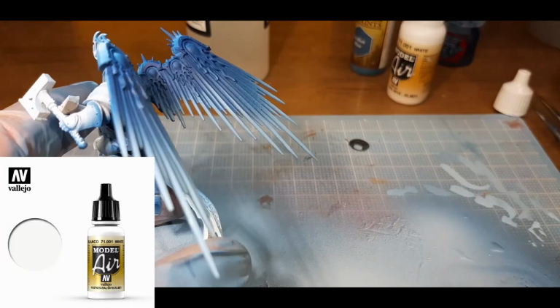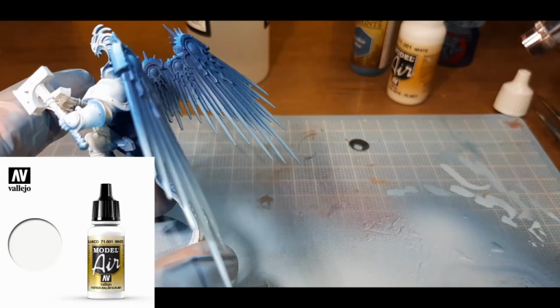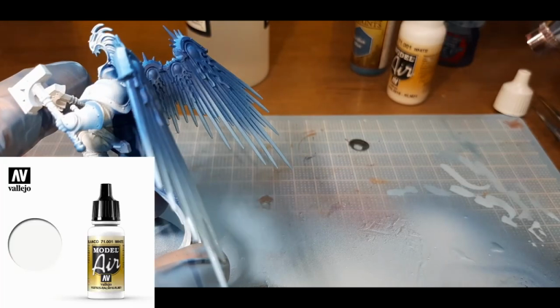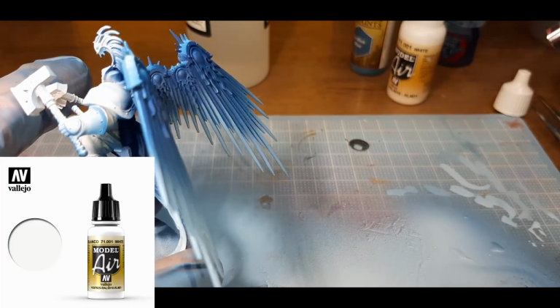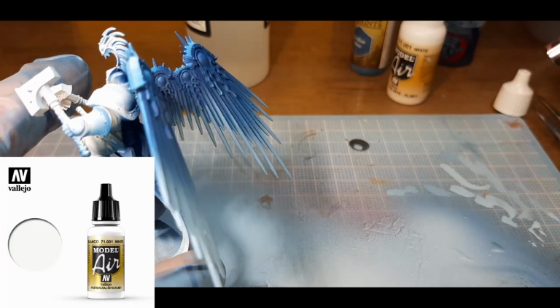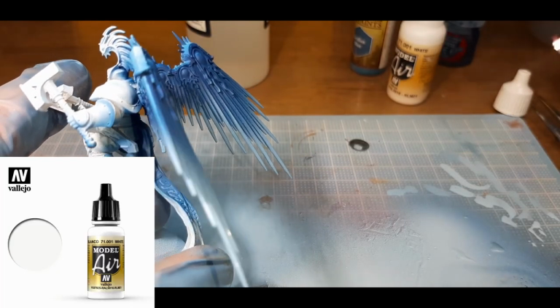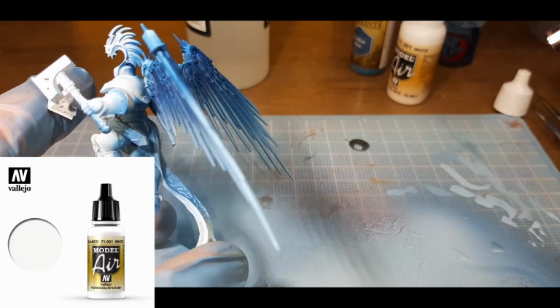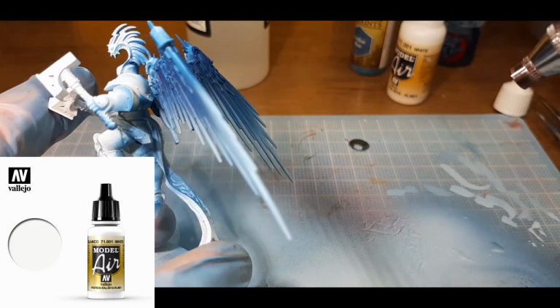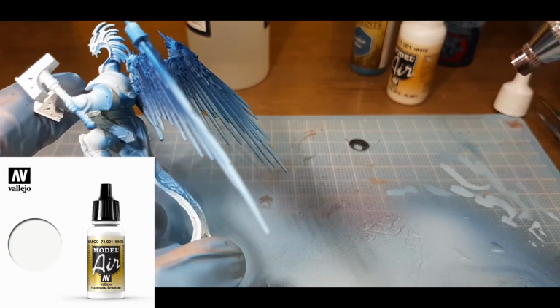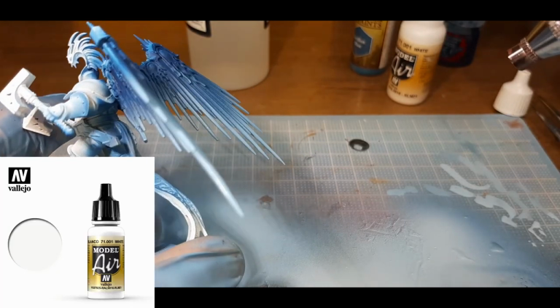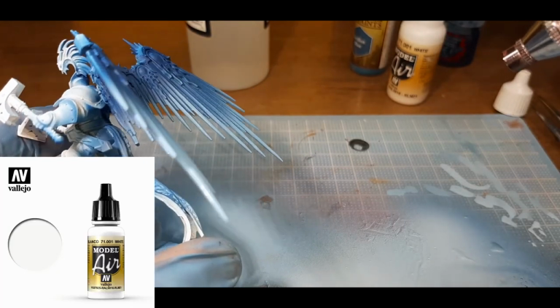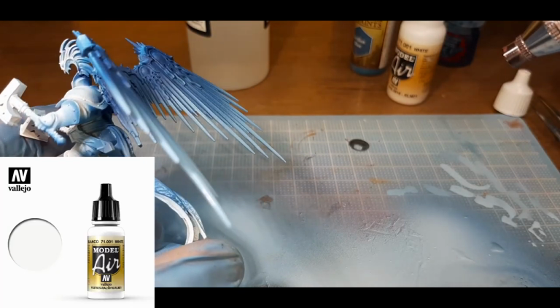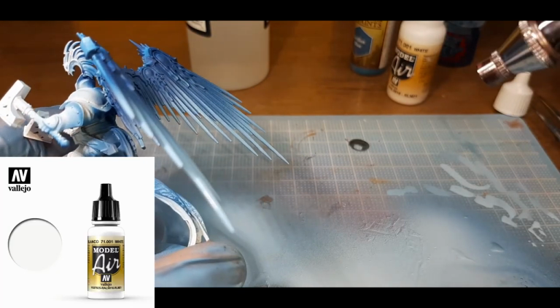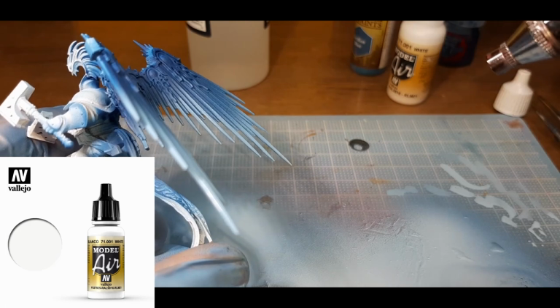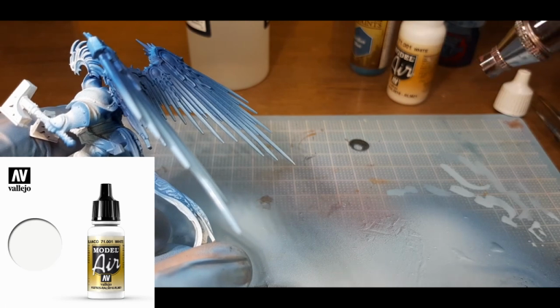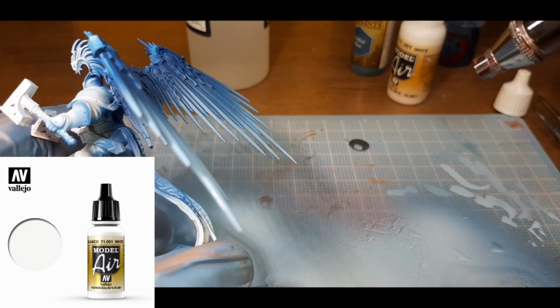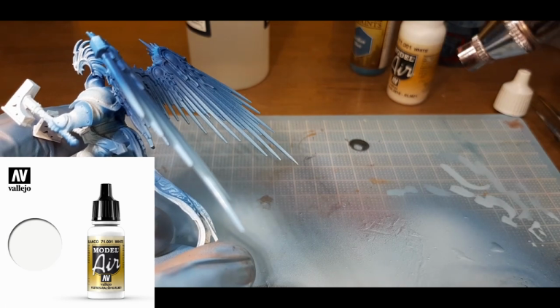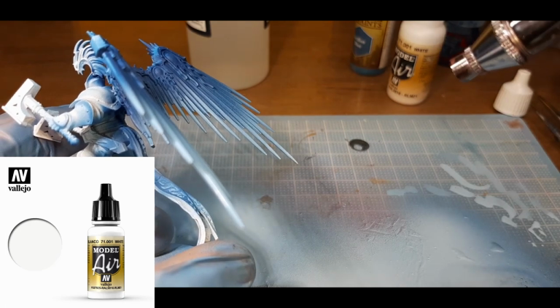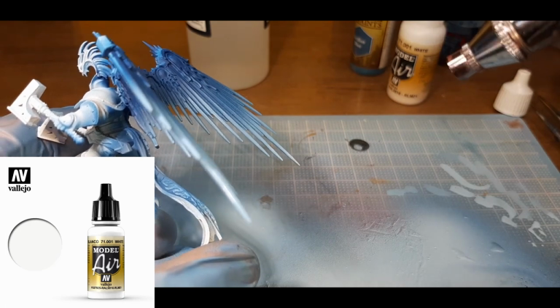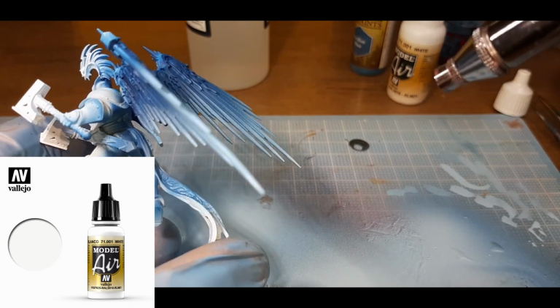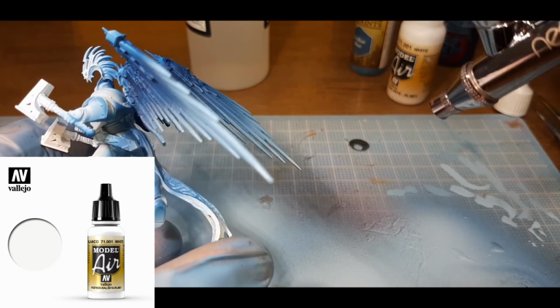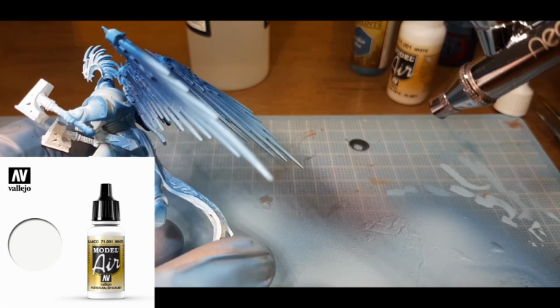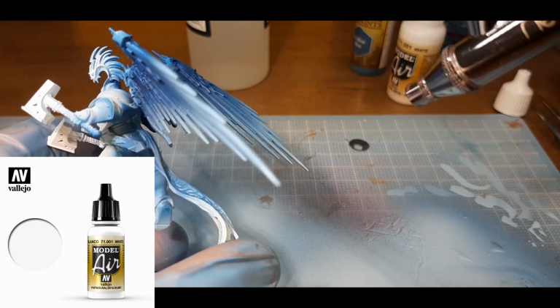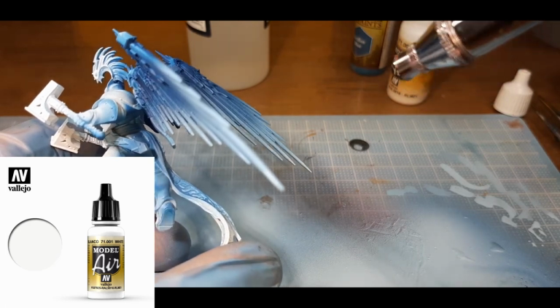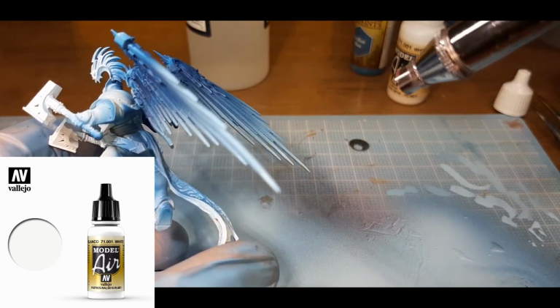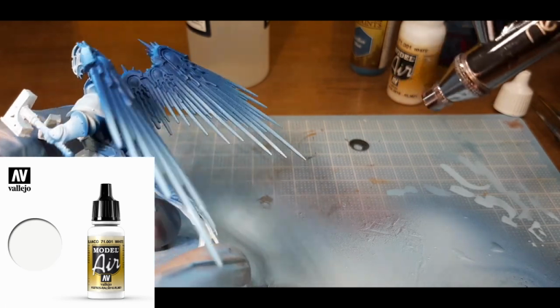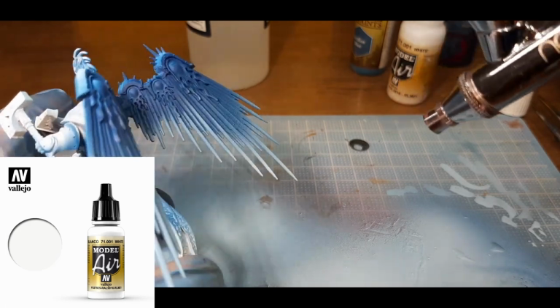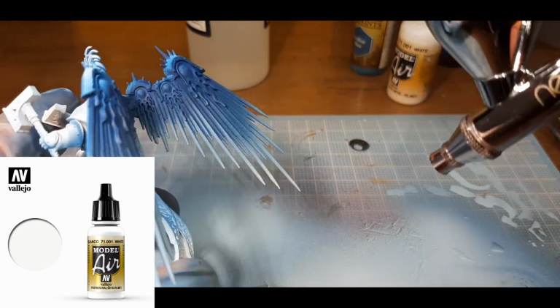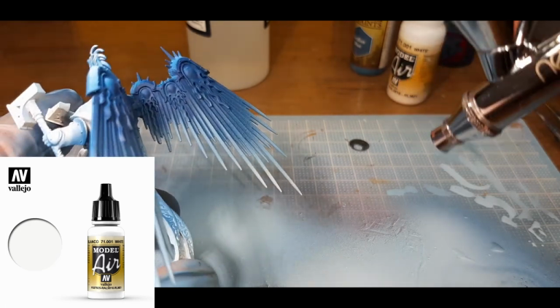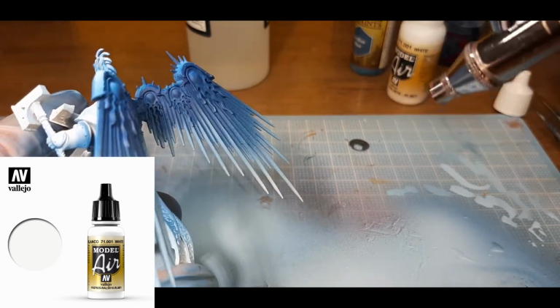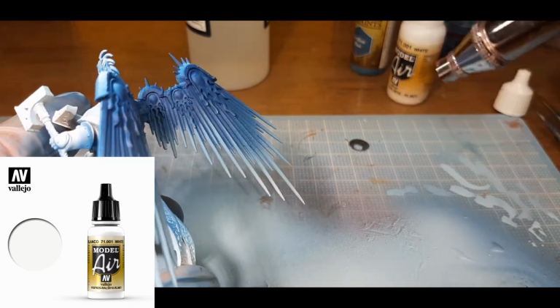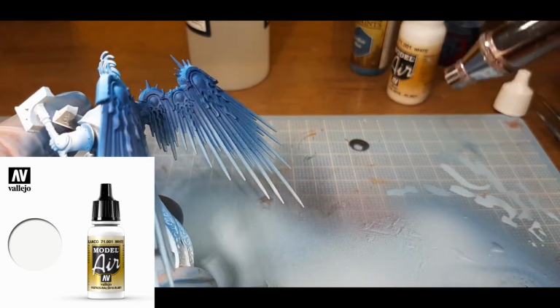The final highlight for the wings is straight Model Air White from Vallejo, and with this color I've just tried to hit the very tip of each wing.